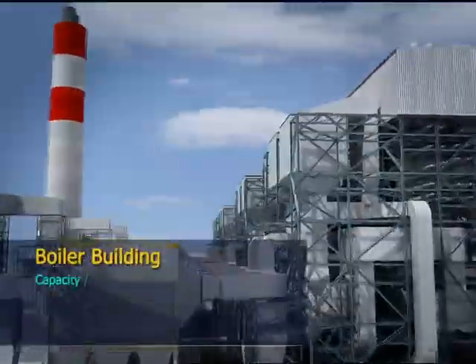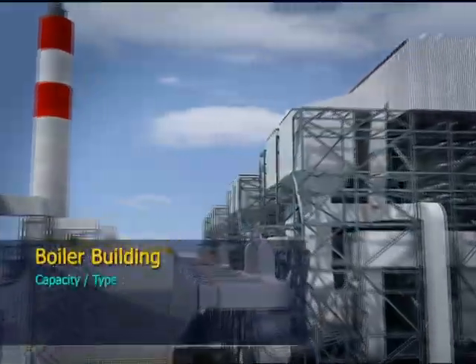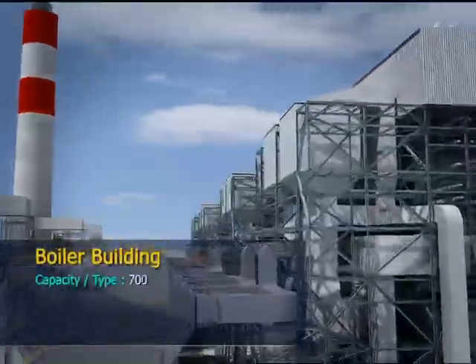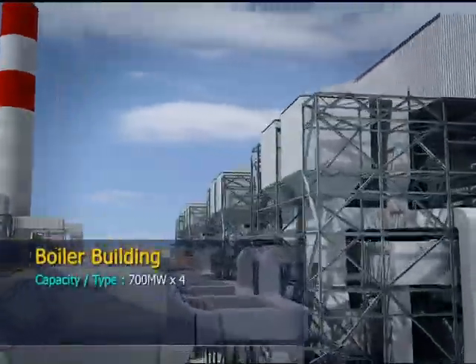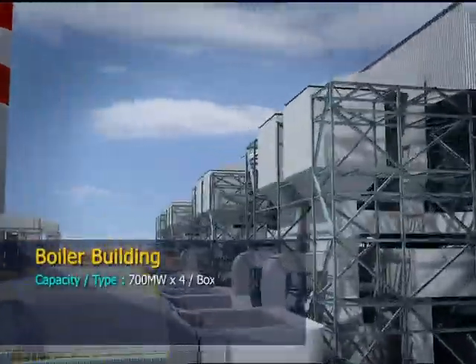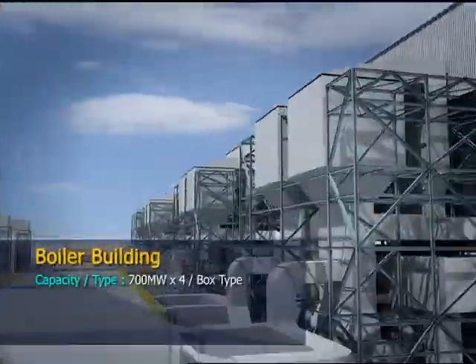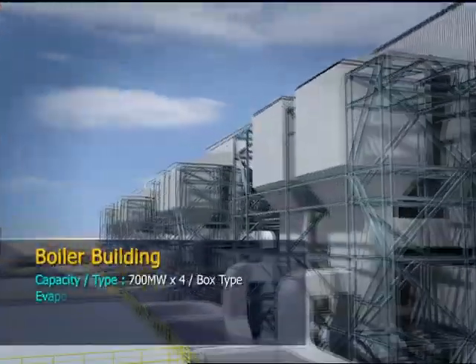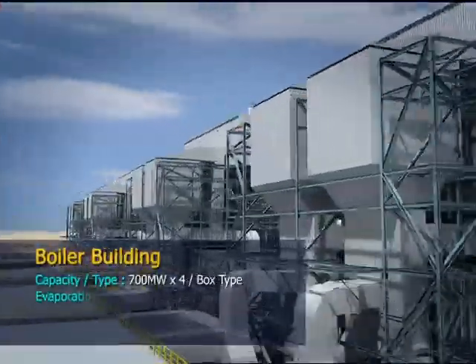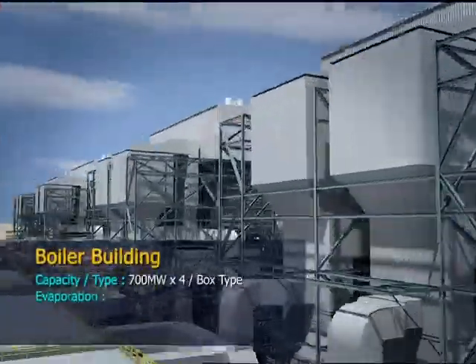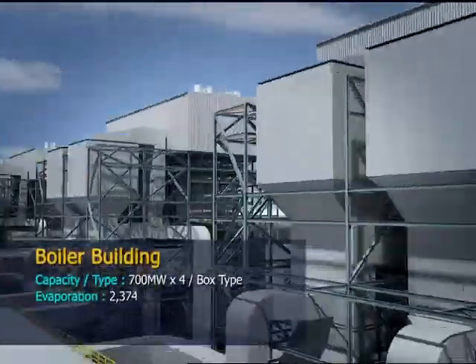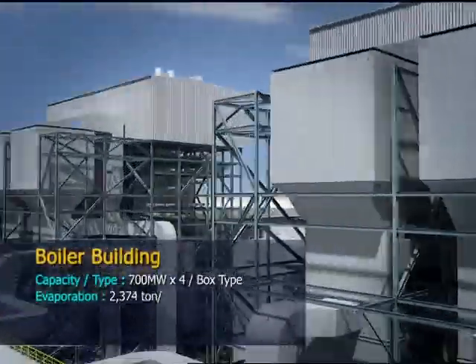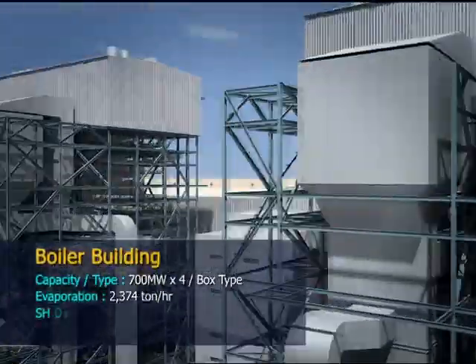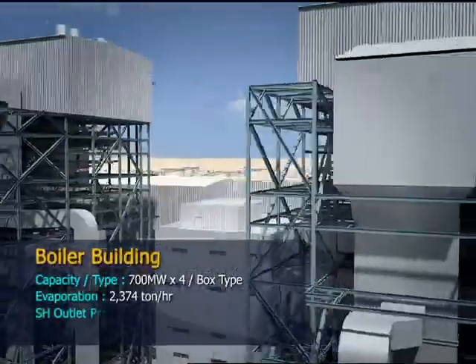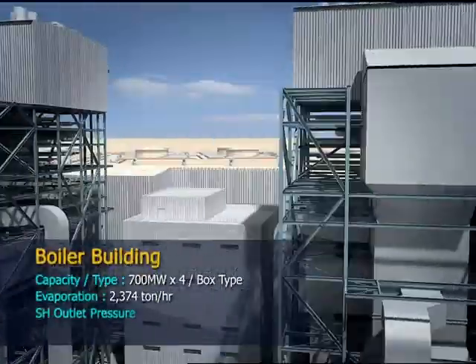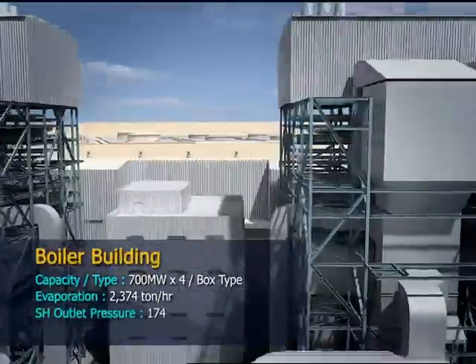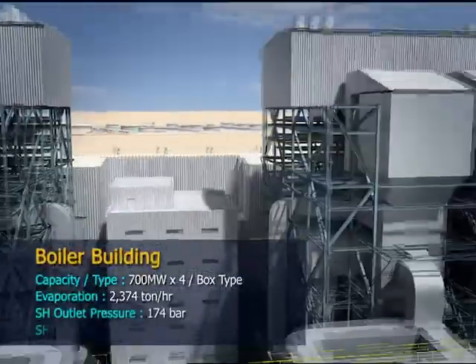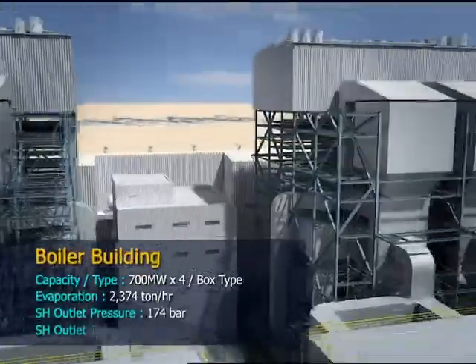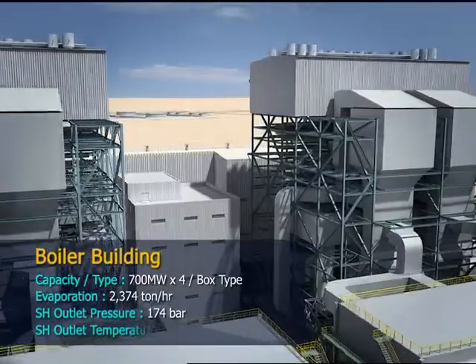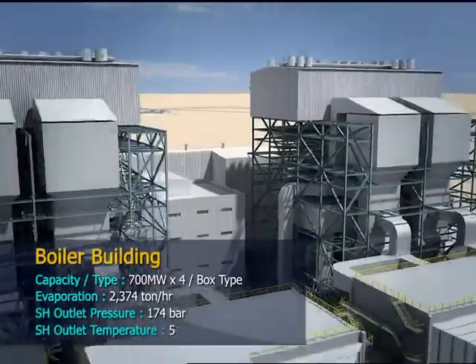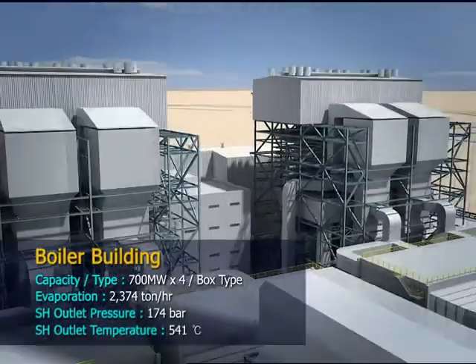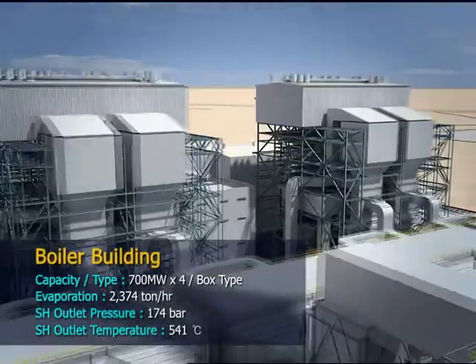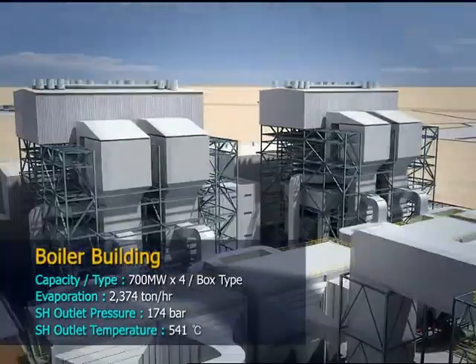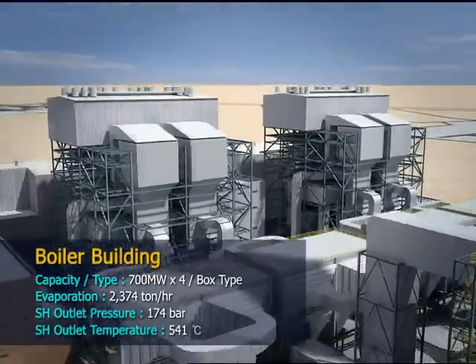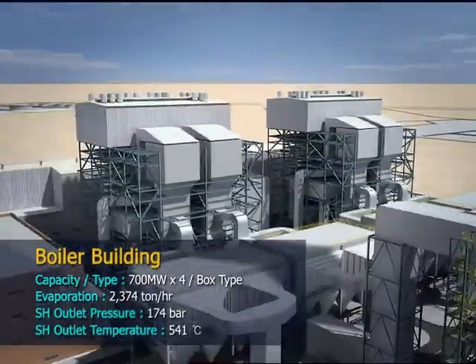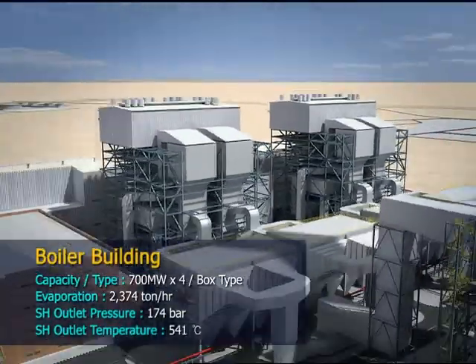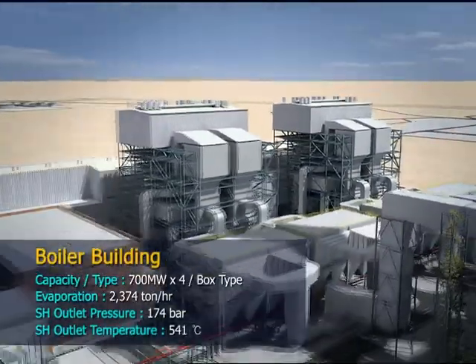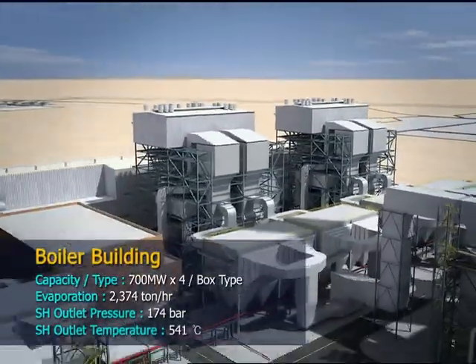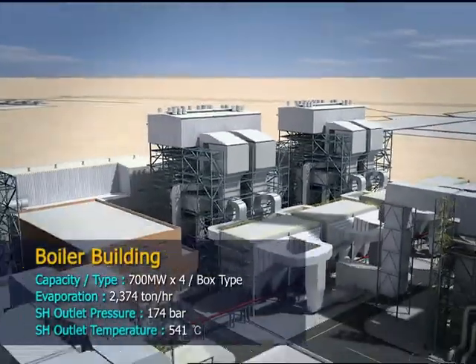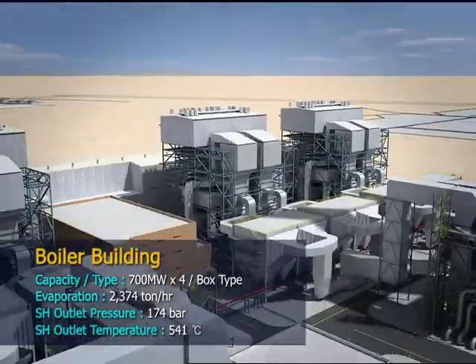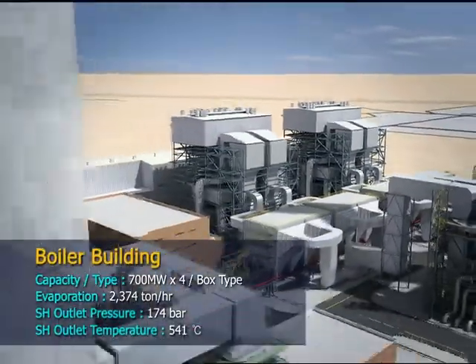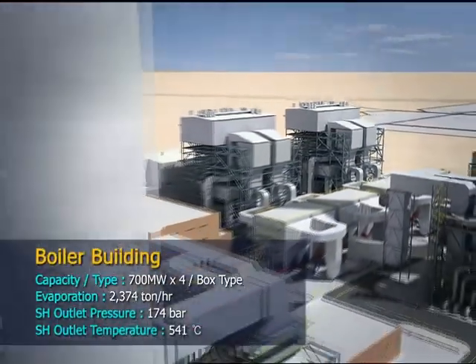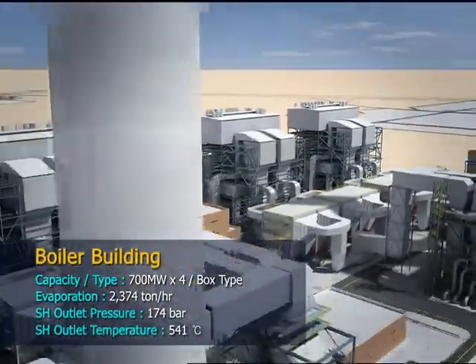The boiler building is of the subcritical box type, composed of 4 units of 700 MW each.